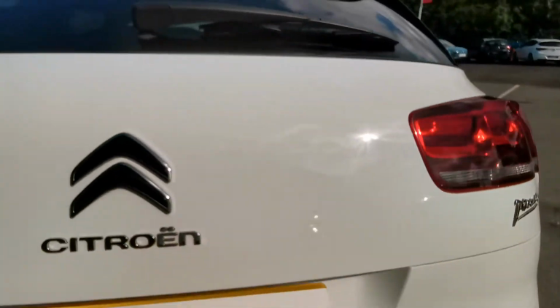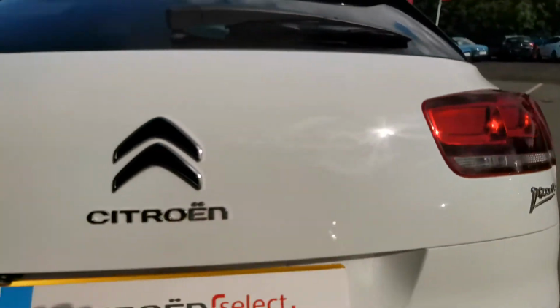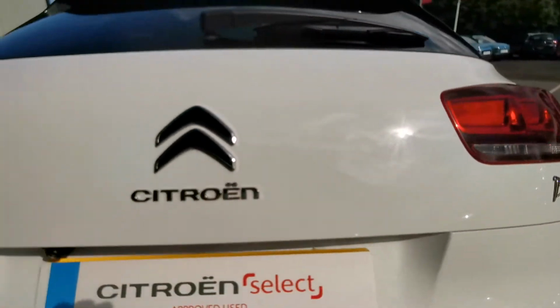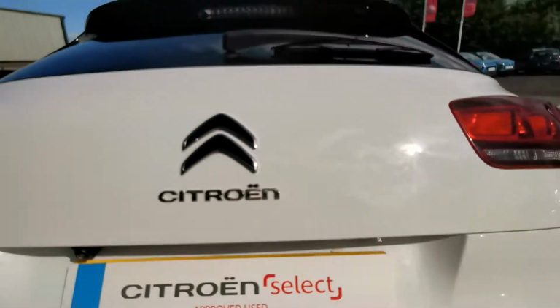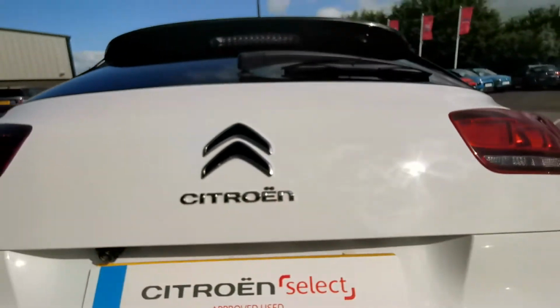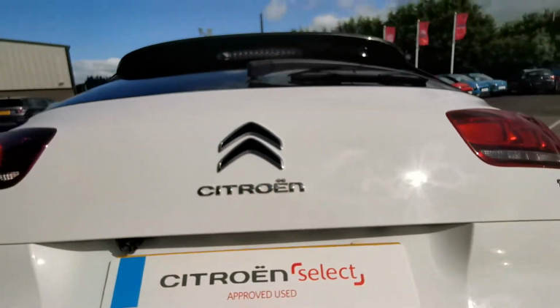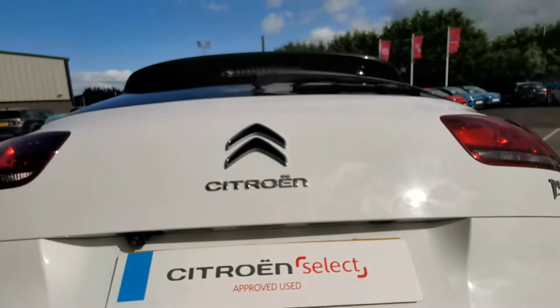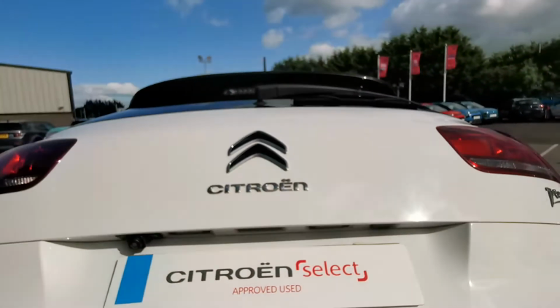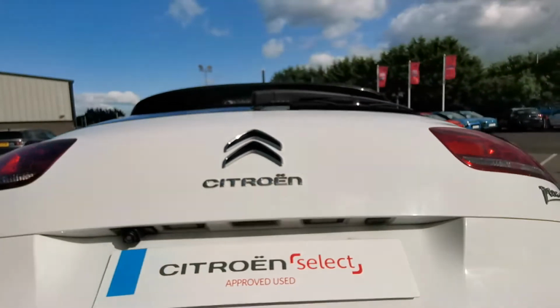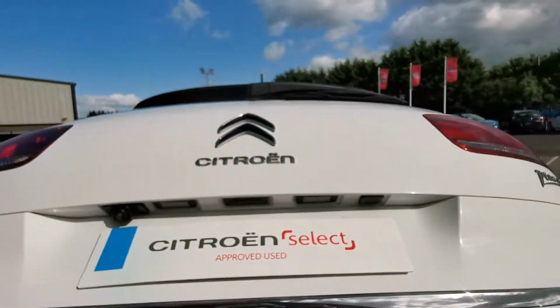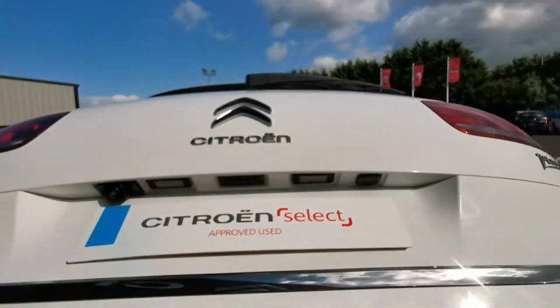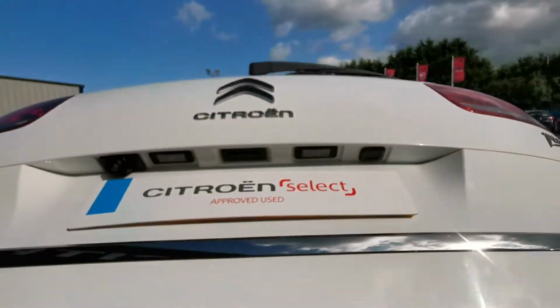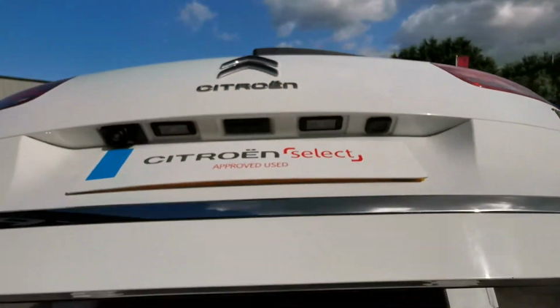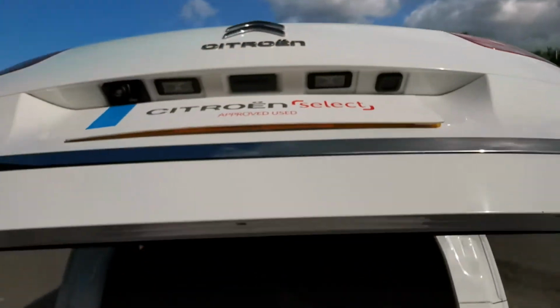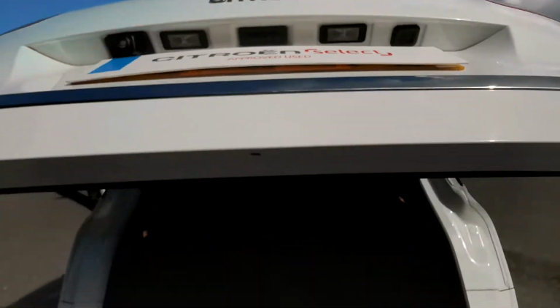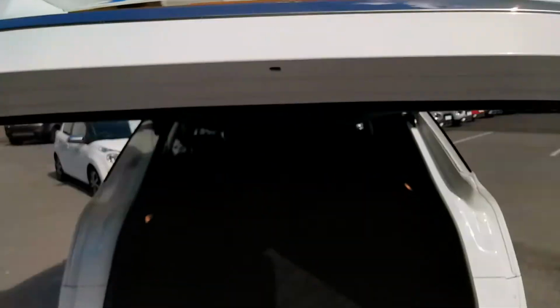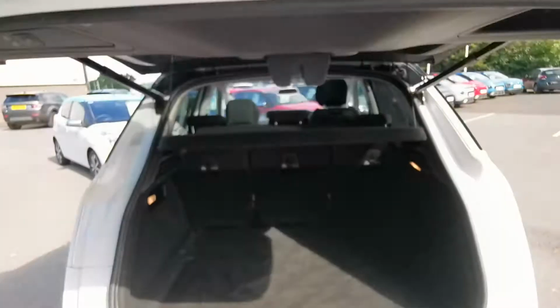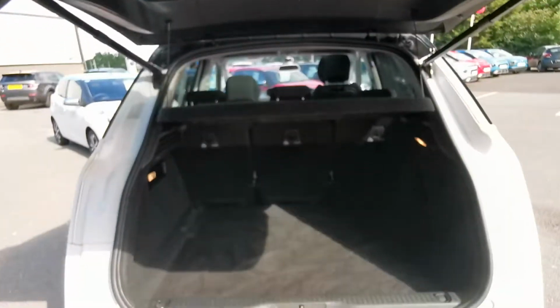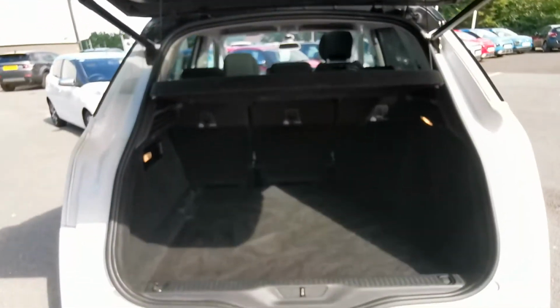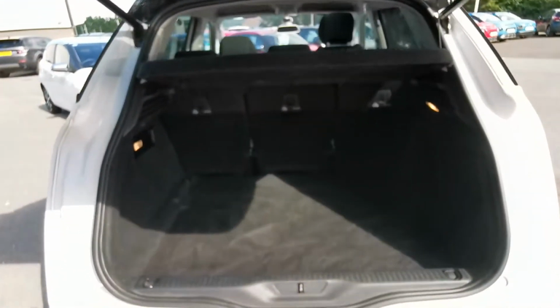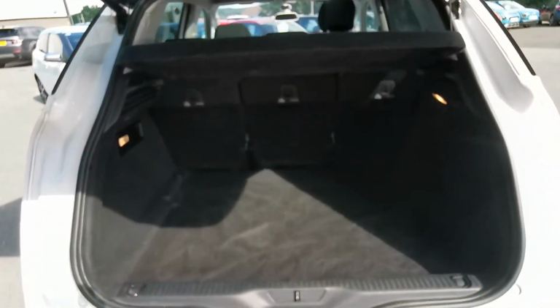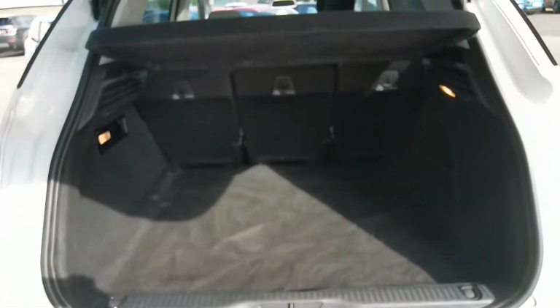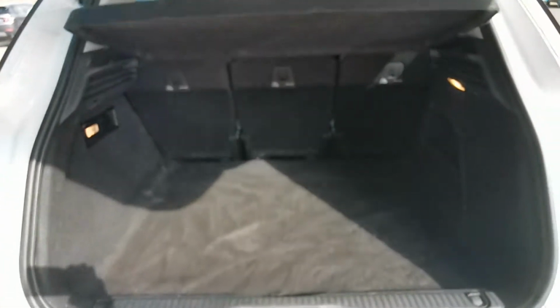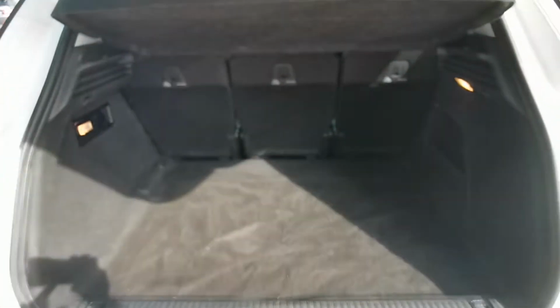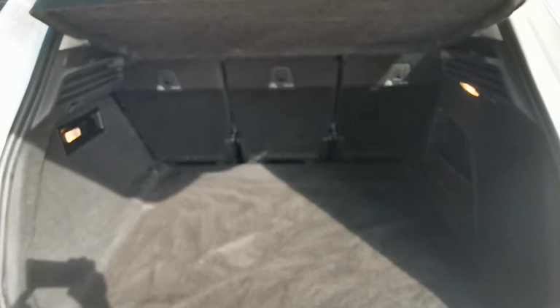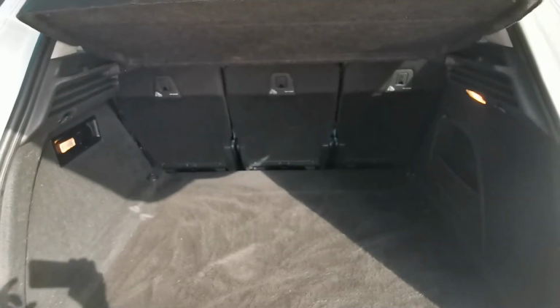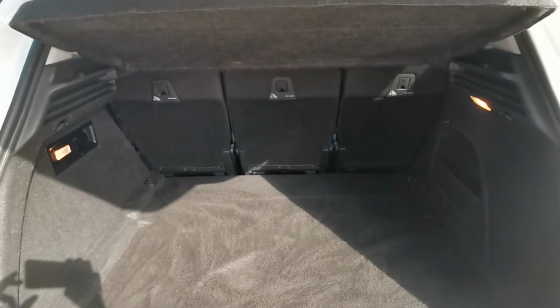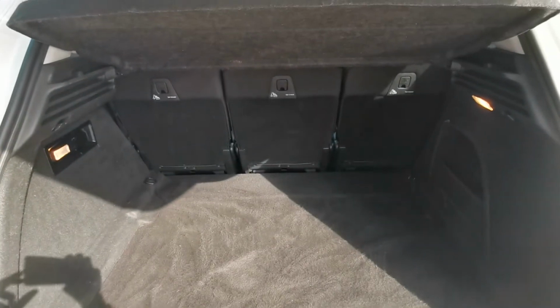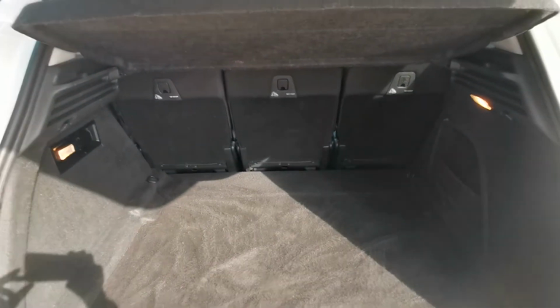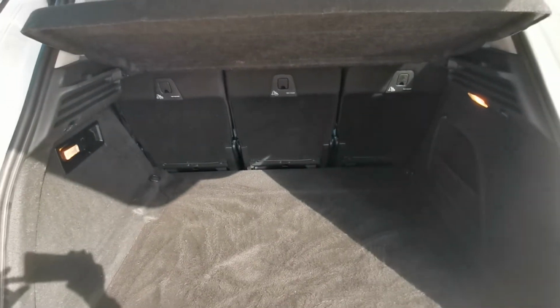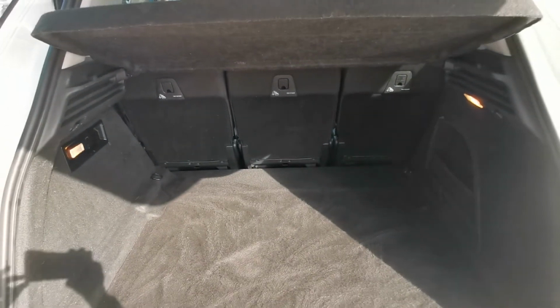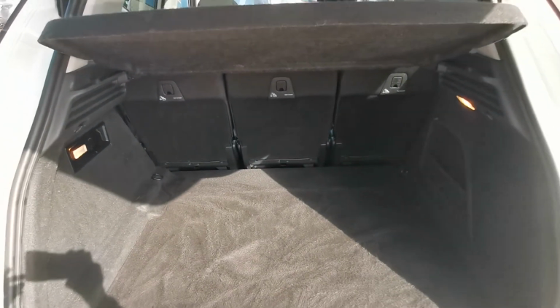This car also has an electric tailgate and a fantastic sized boot.